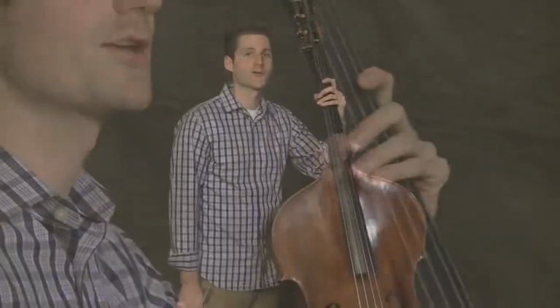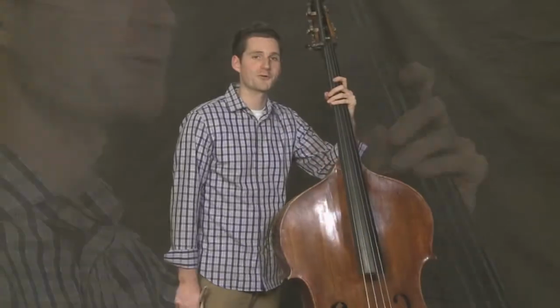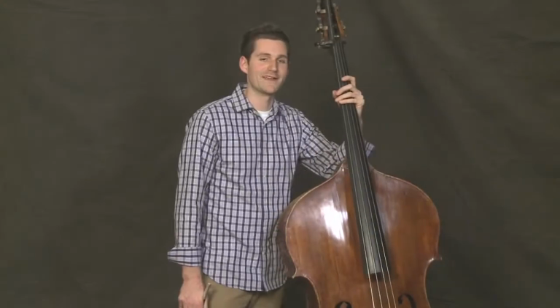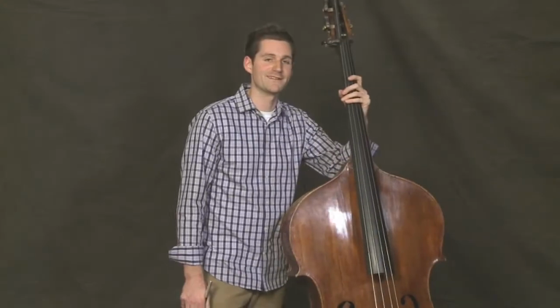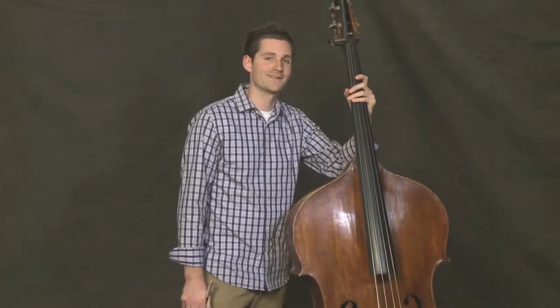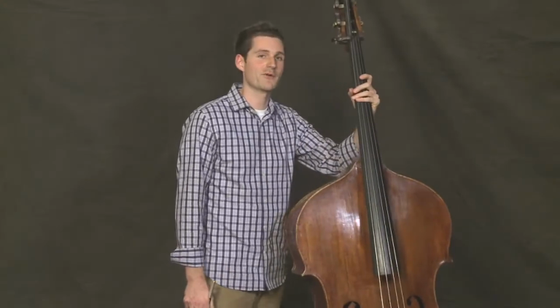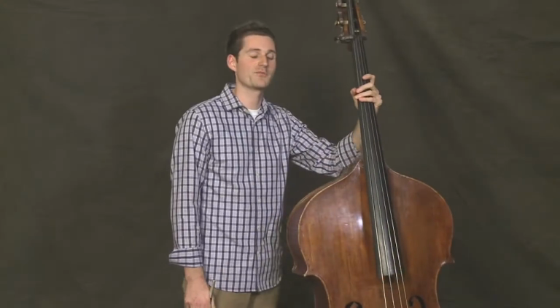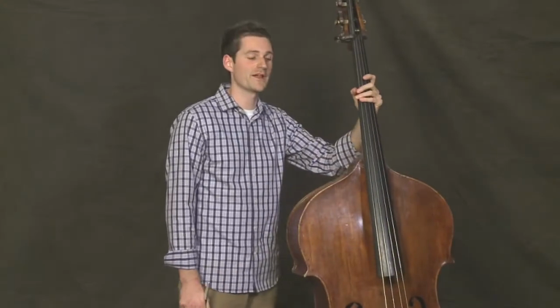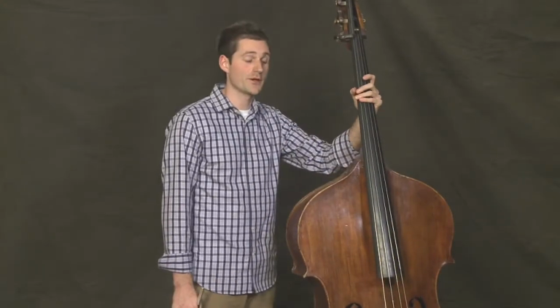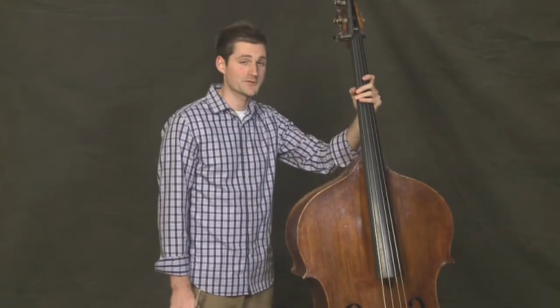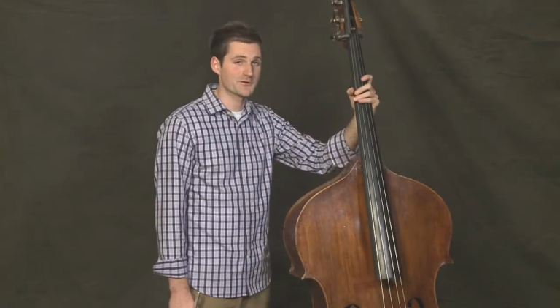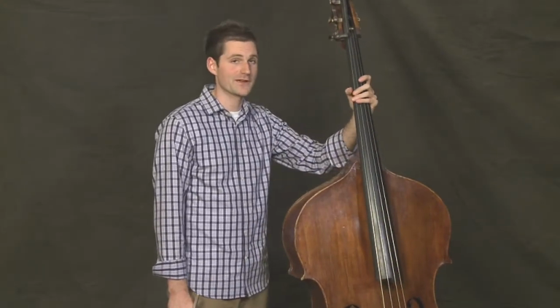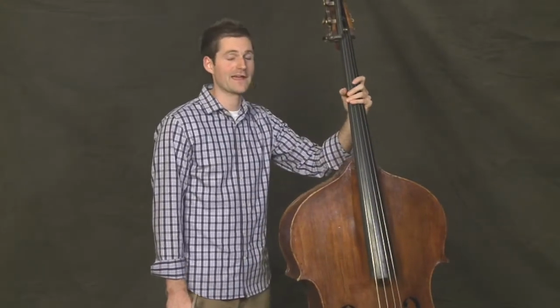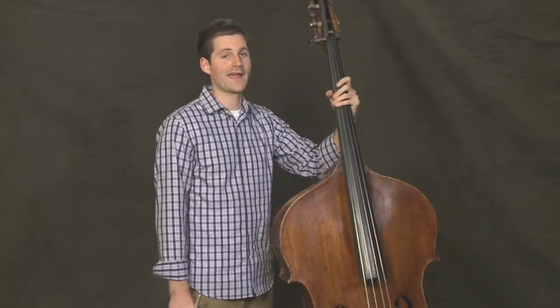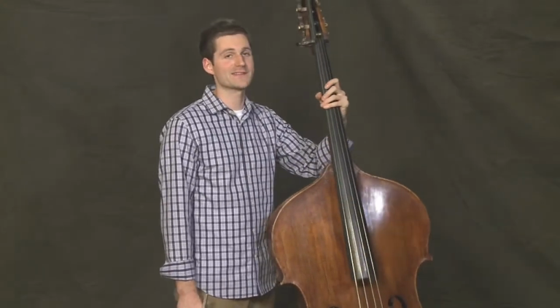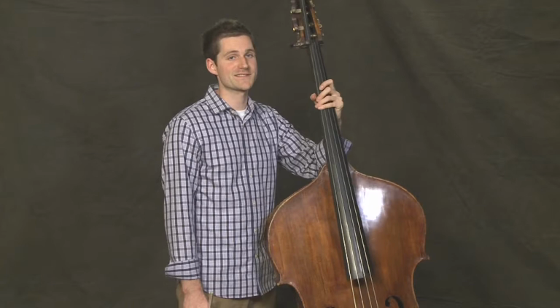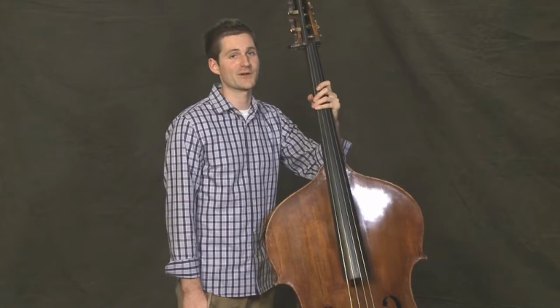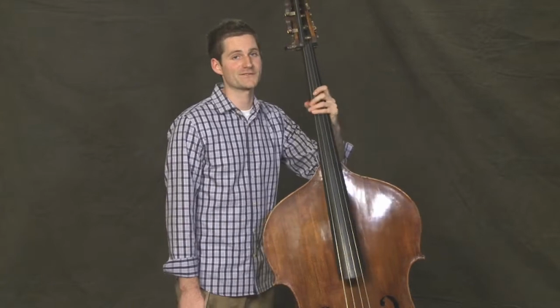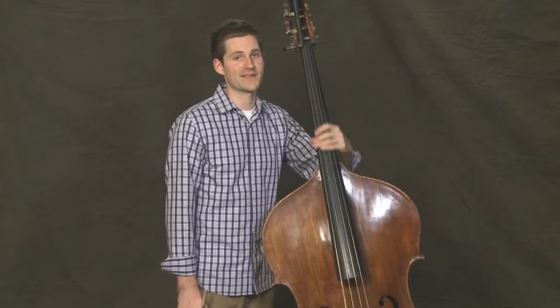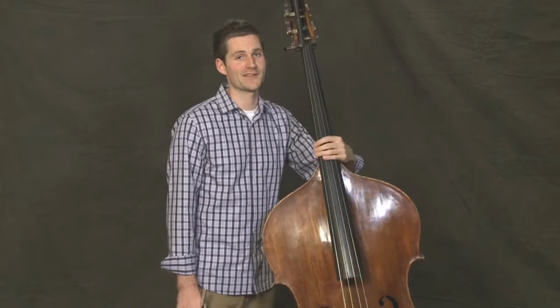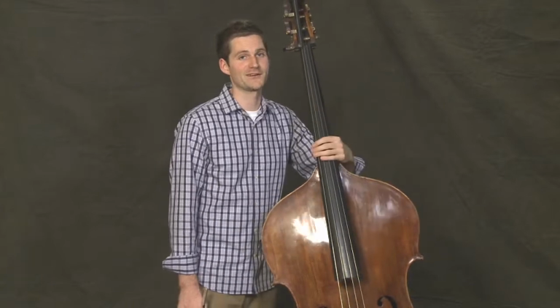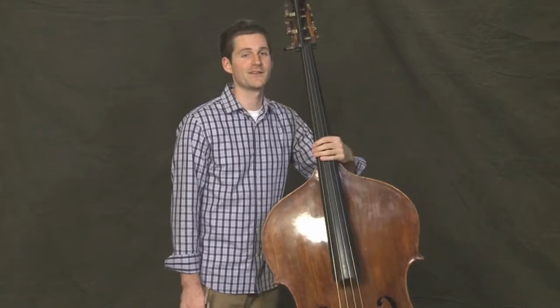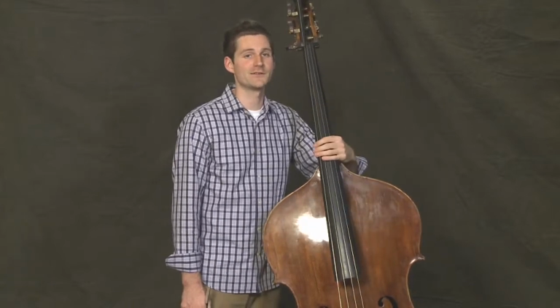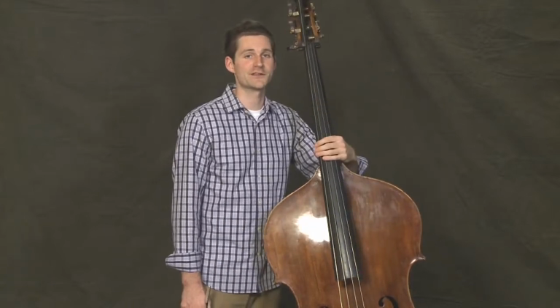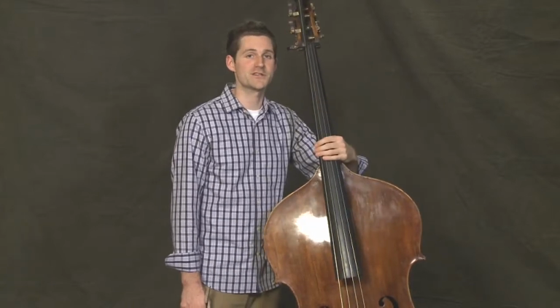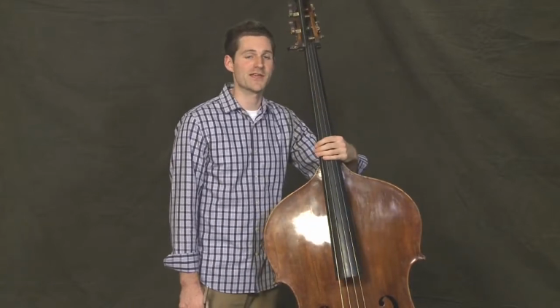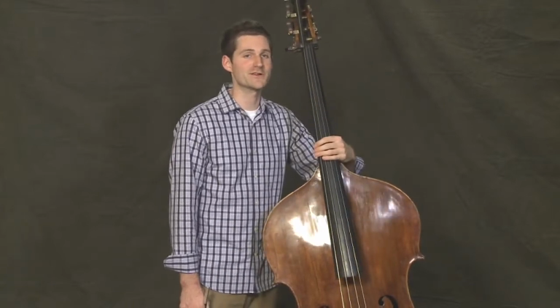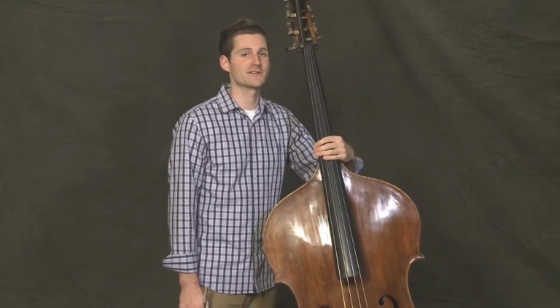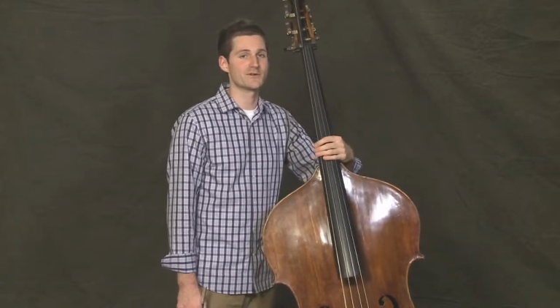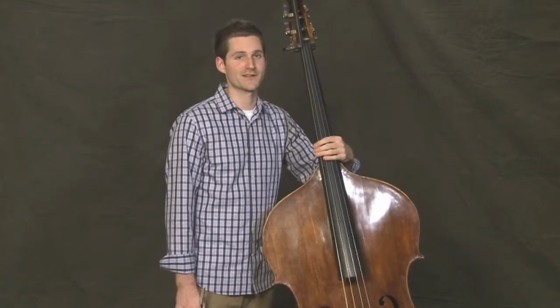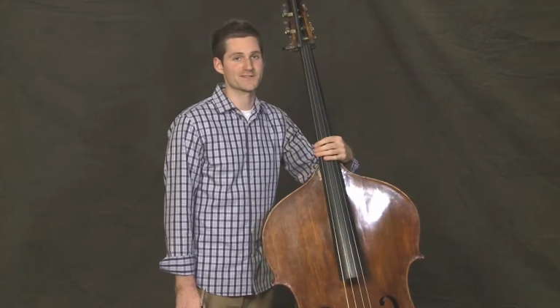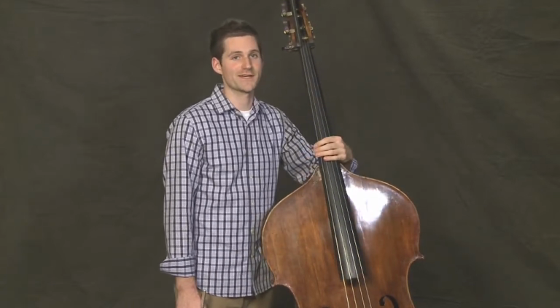Great, now we've played Ode to Joy and Simple Gifts together, using a G major two-octave scale.